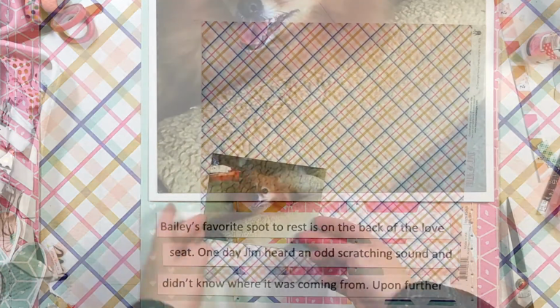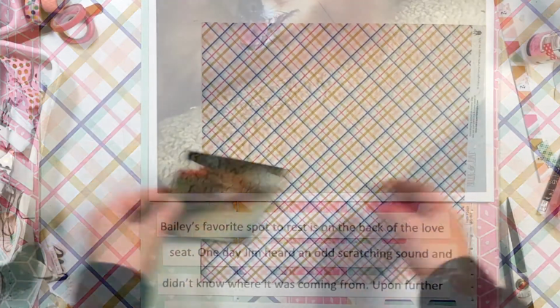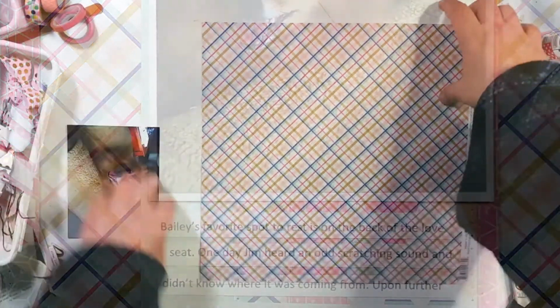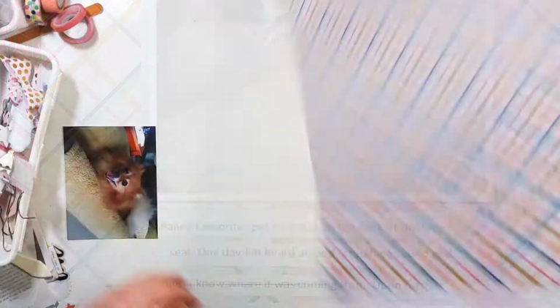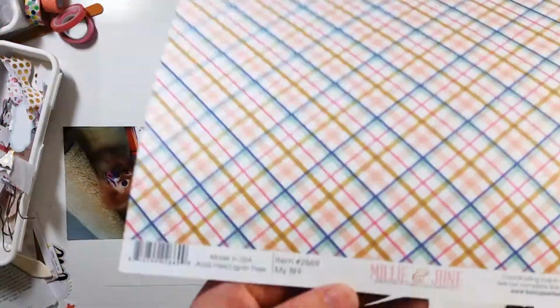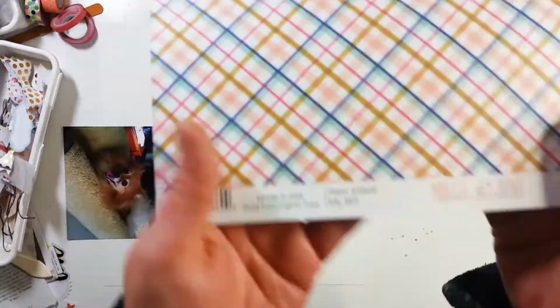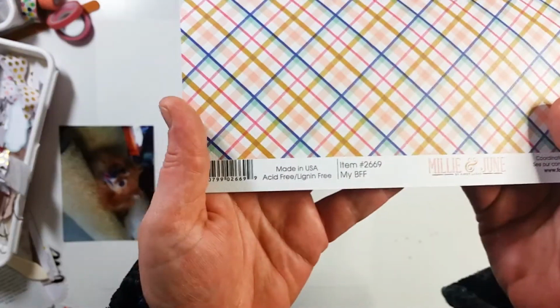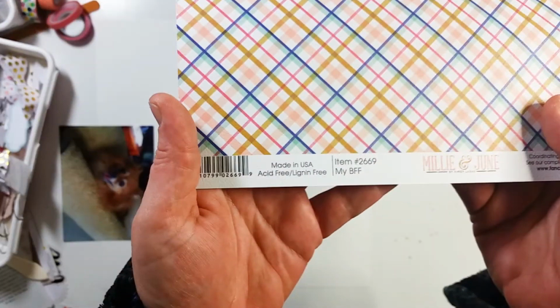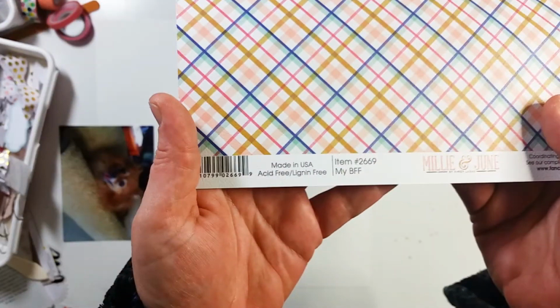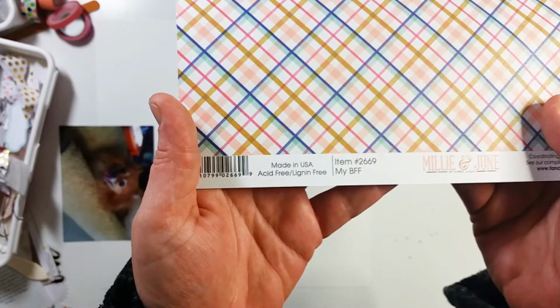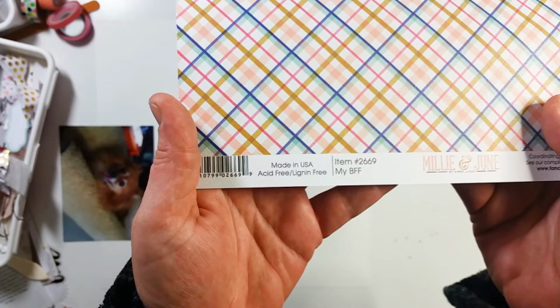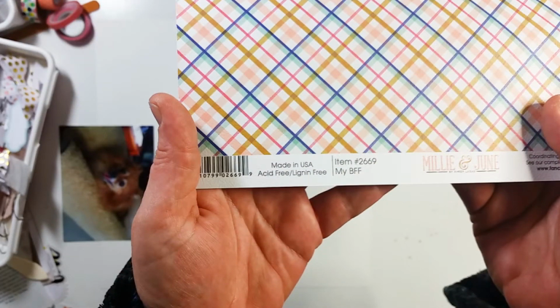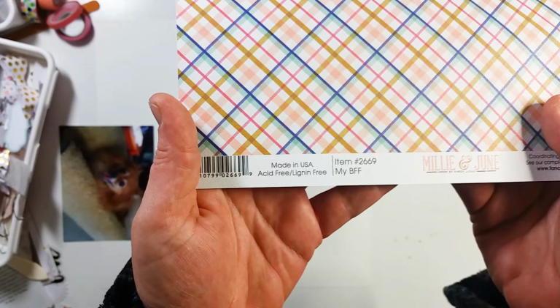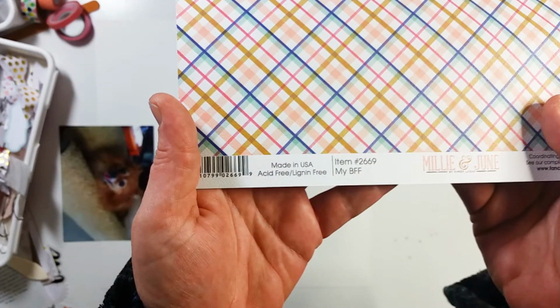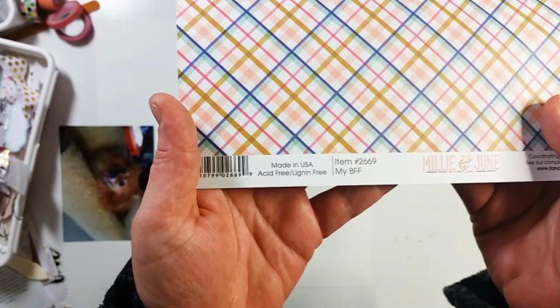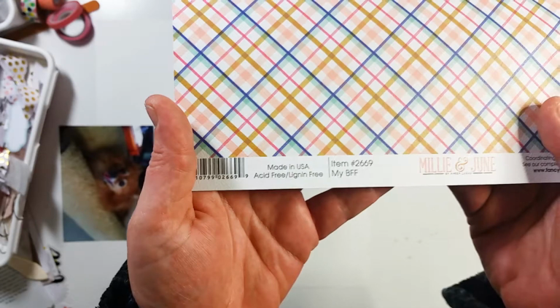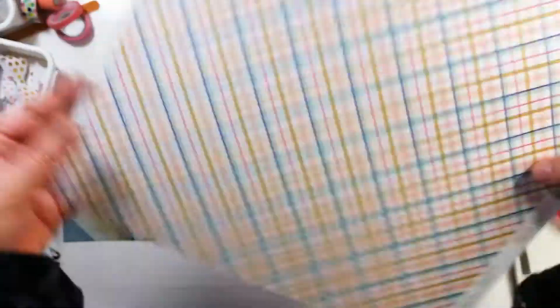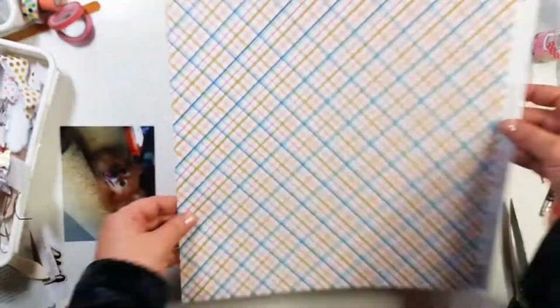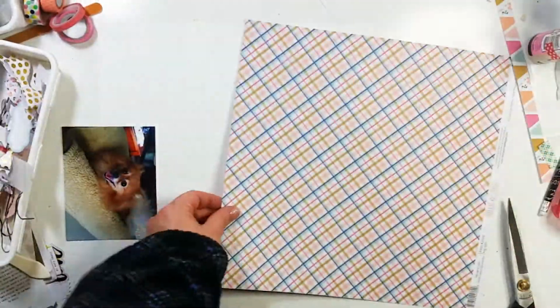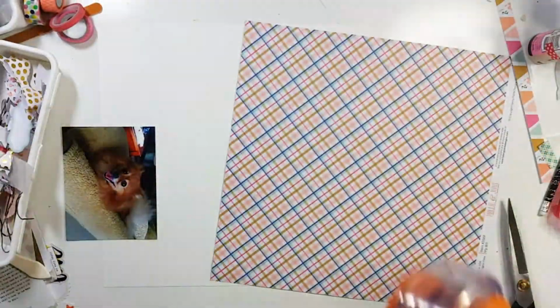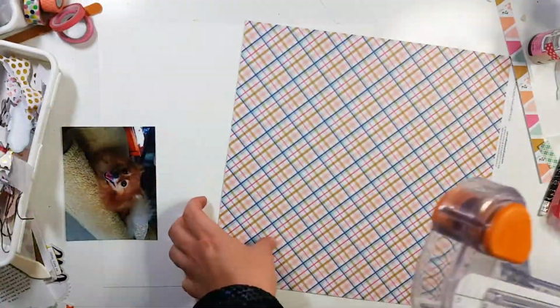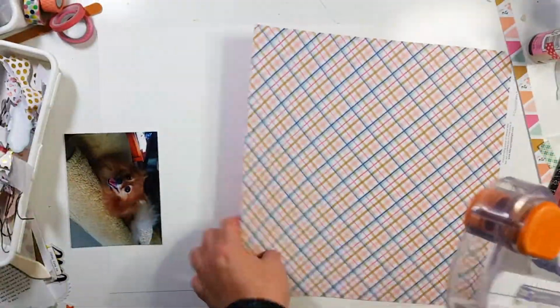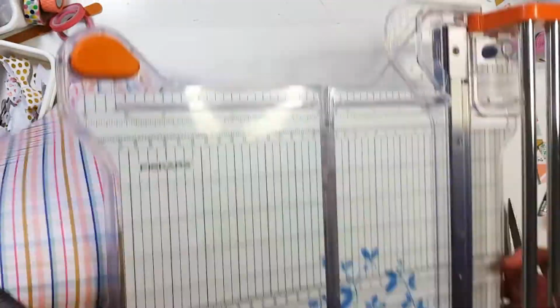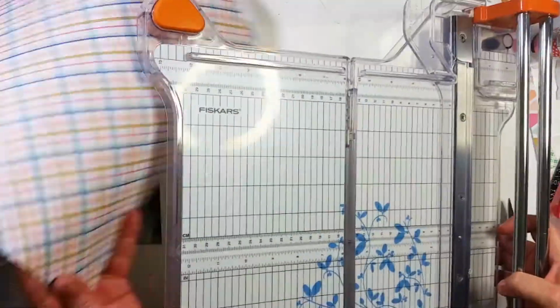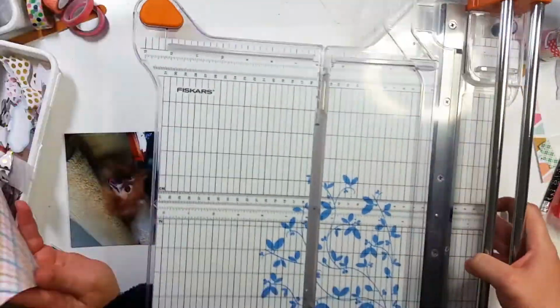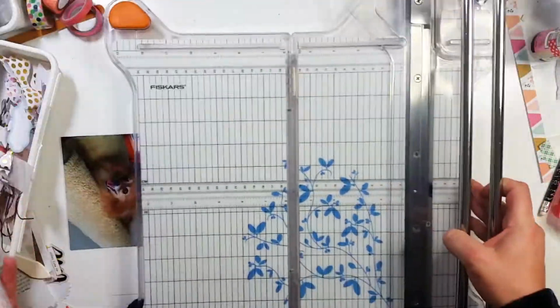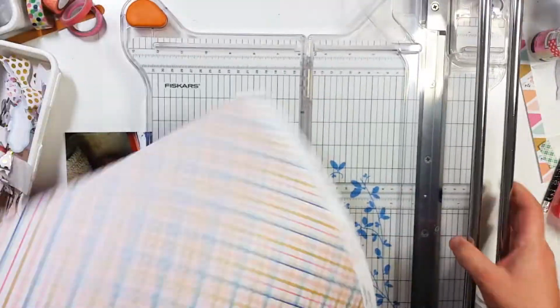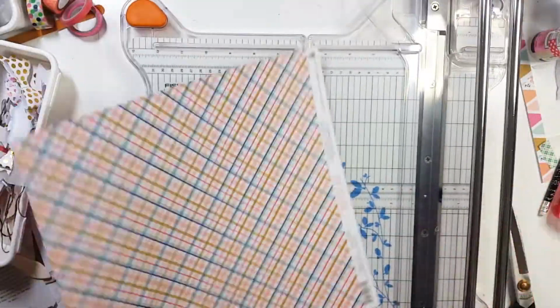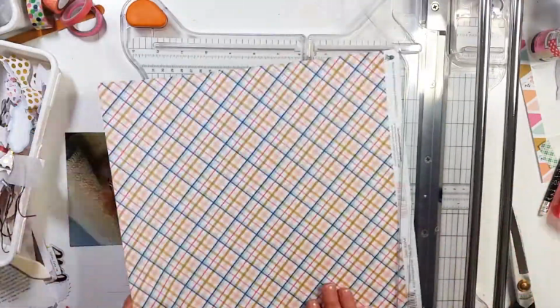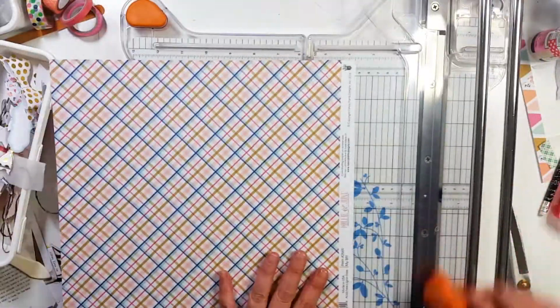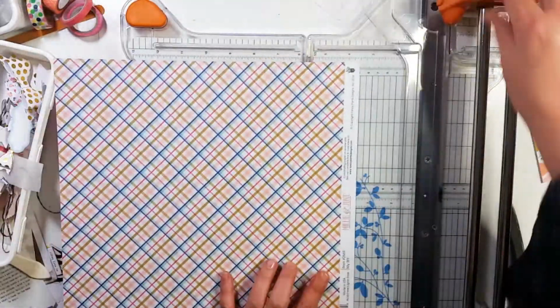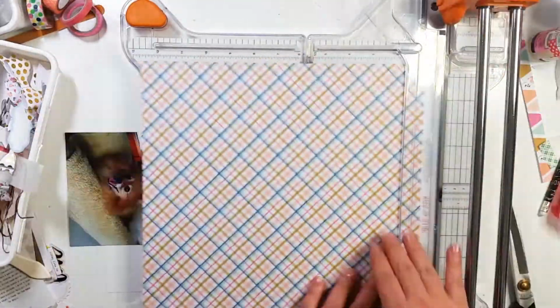Hey guys, it's Becky. I am back with another process video. Today I am going to be using the Millie in June collection.